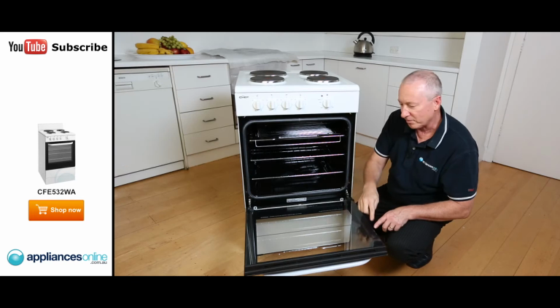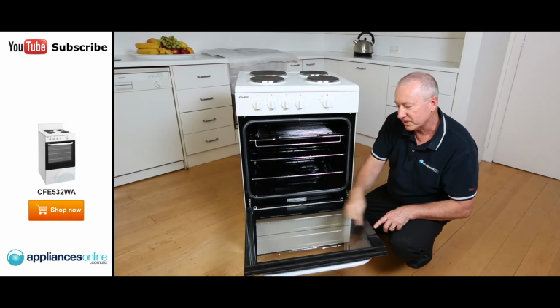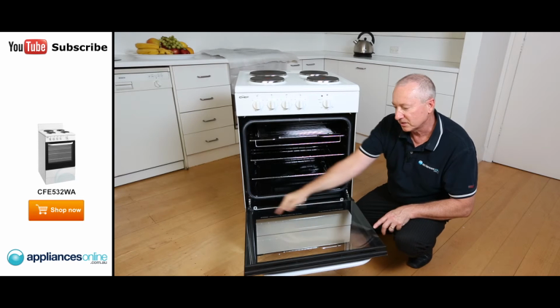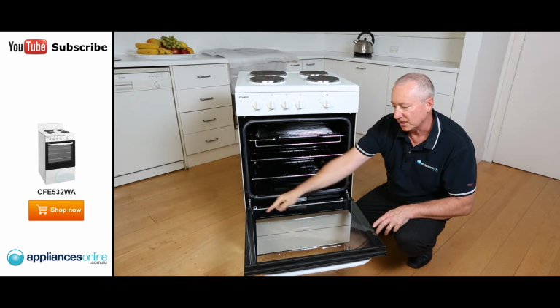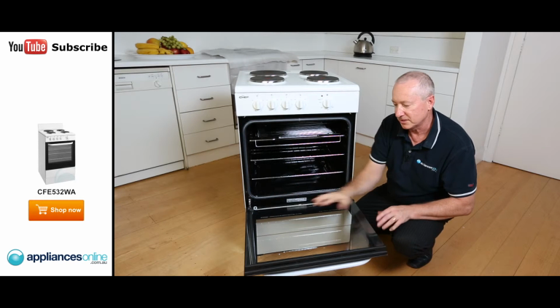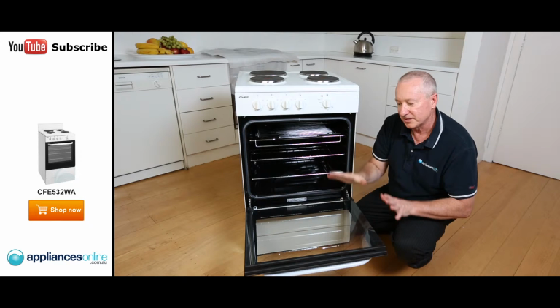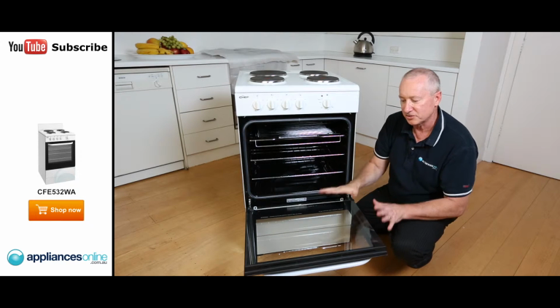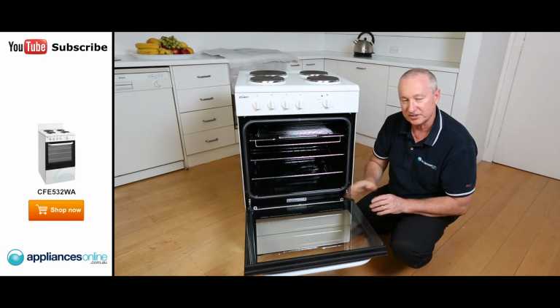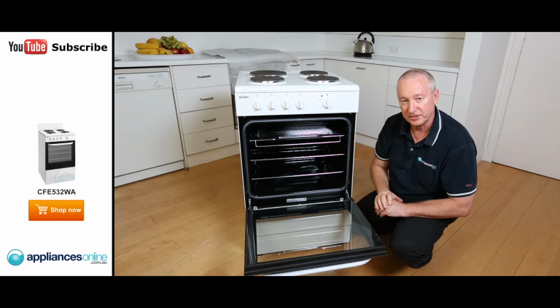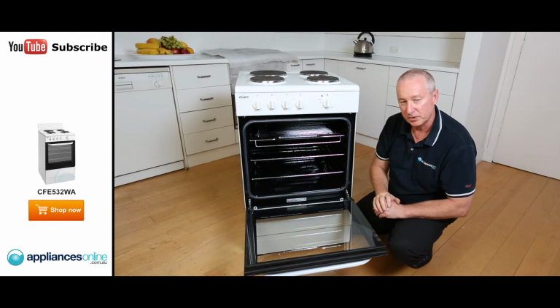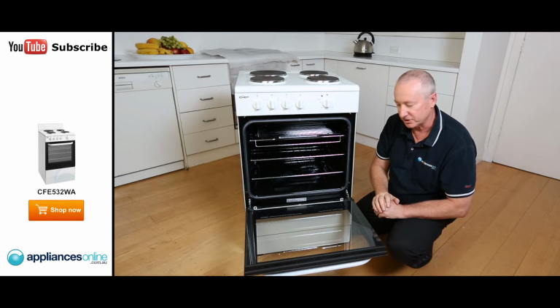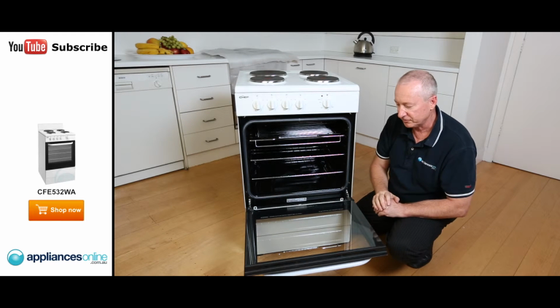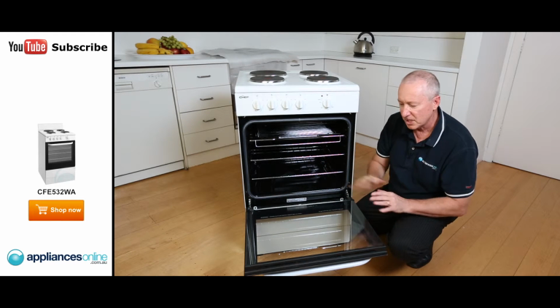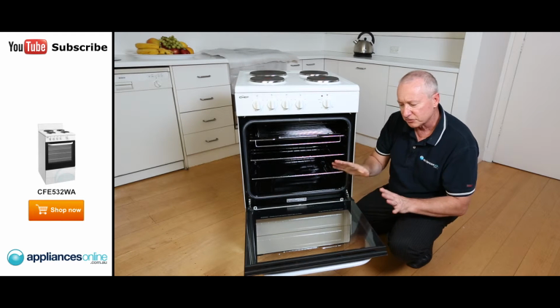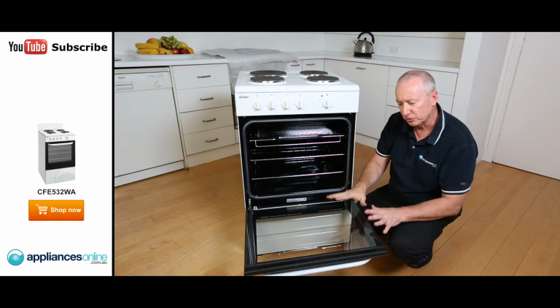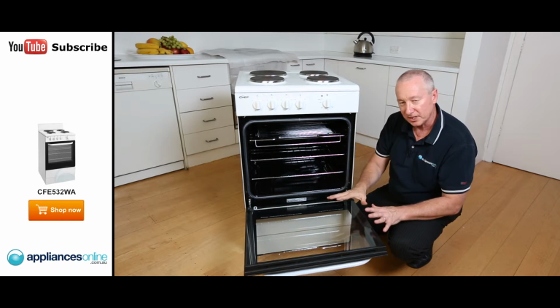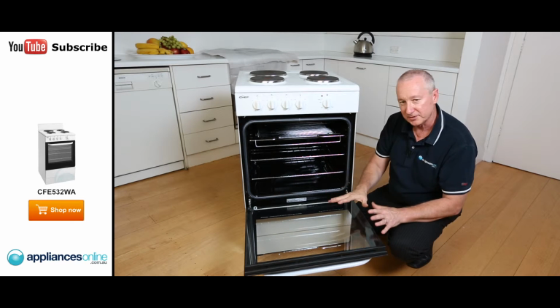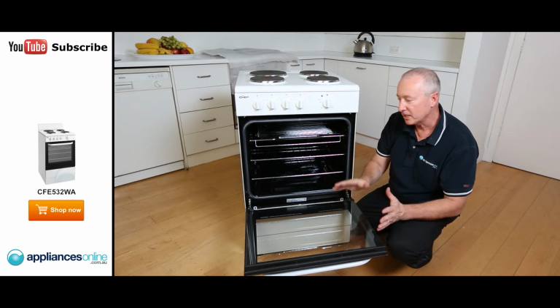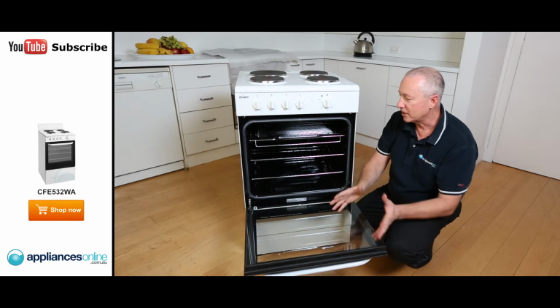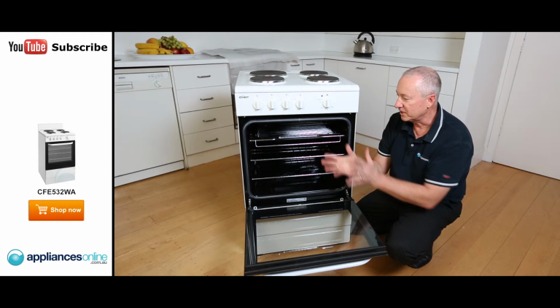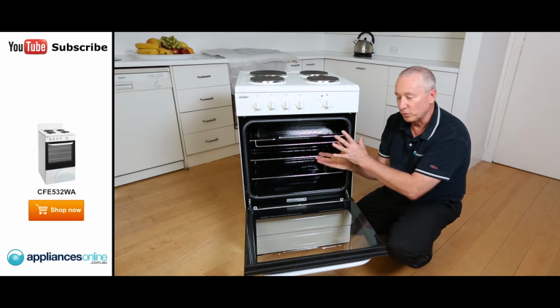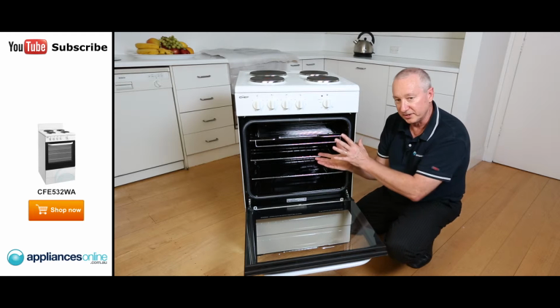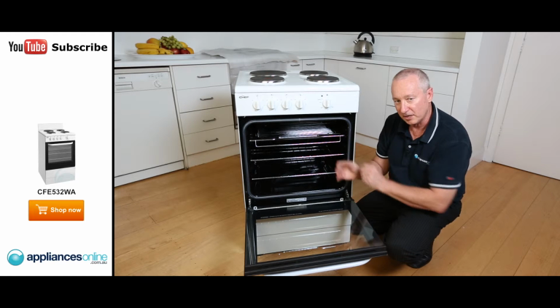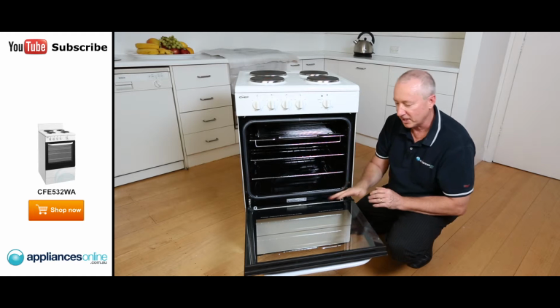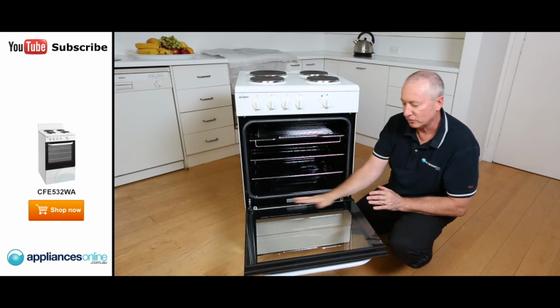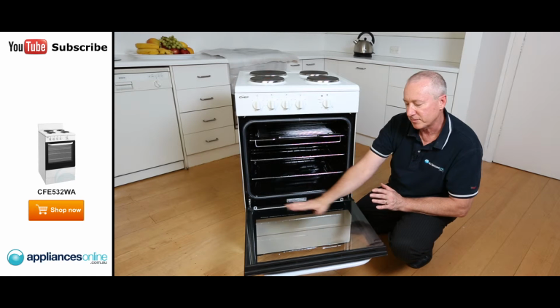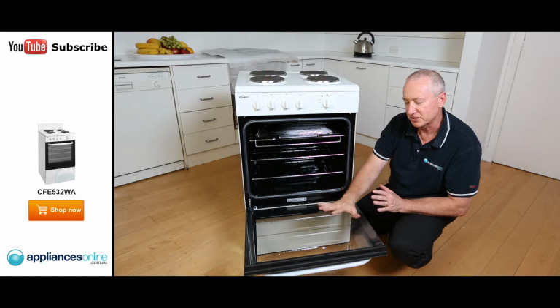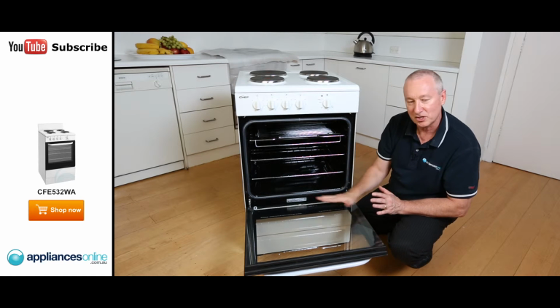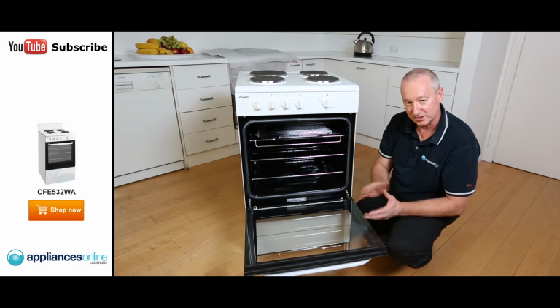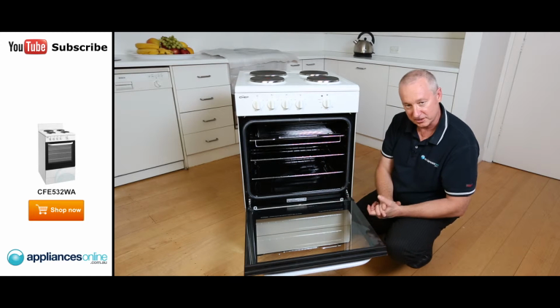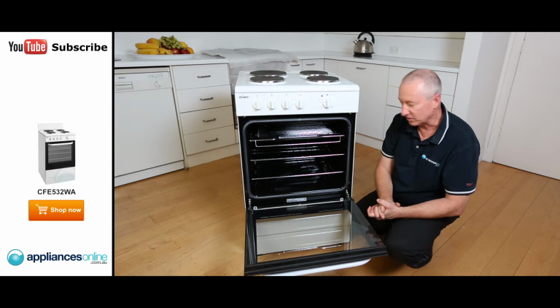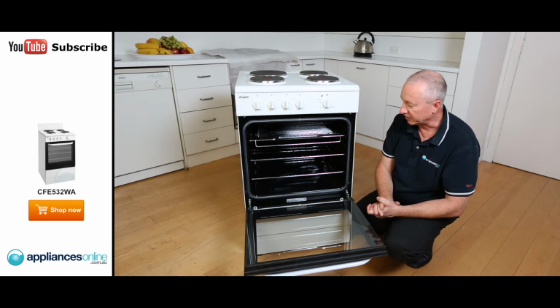One-piece glass — that's a nice feature by Chef. Two layers on there, which keeps the heat within the oven and also makes it nice and easy to keep clean.